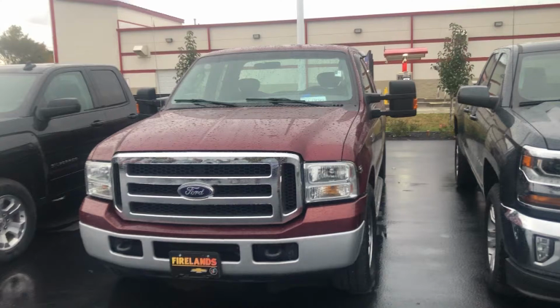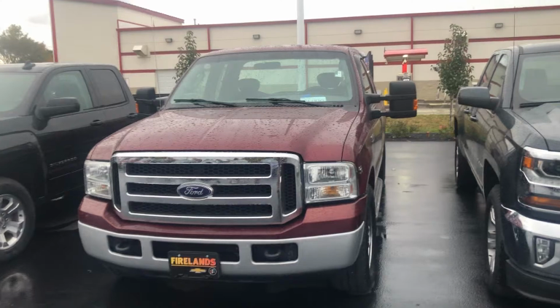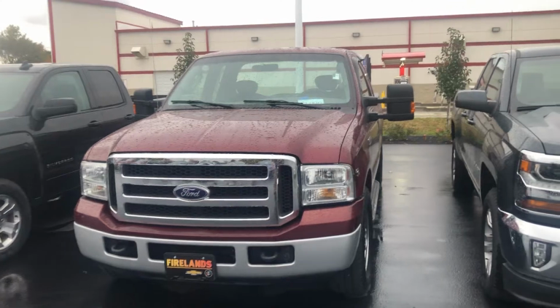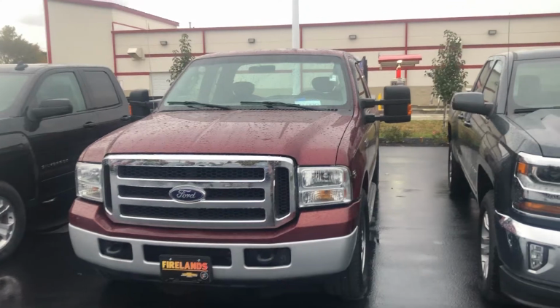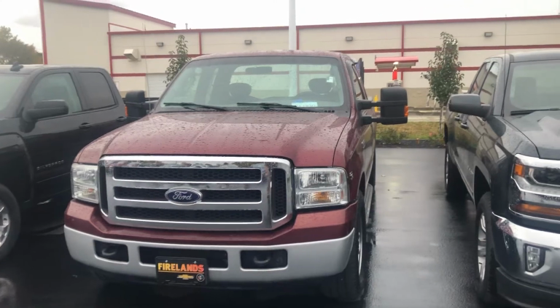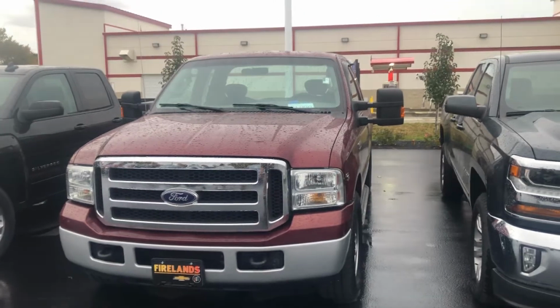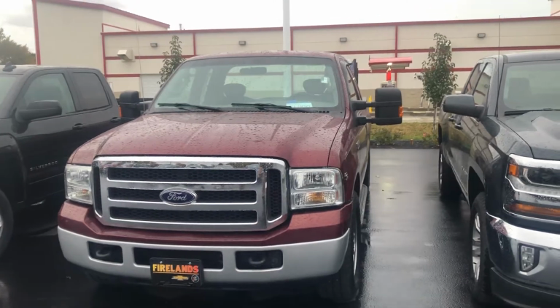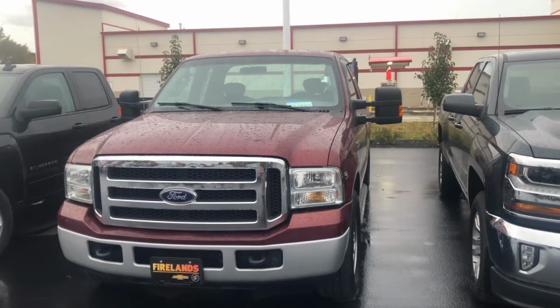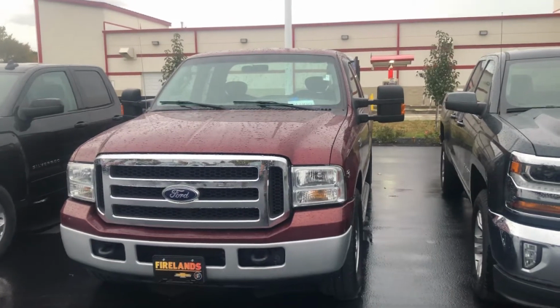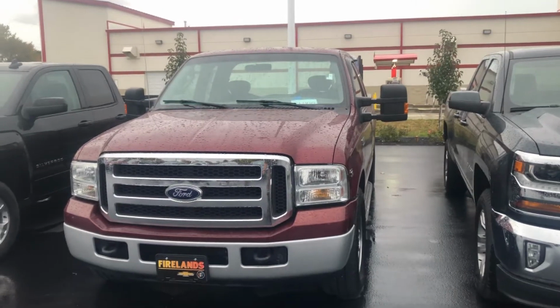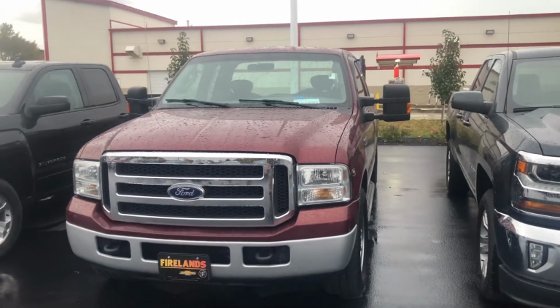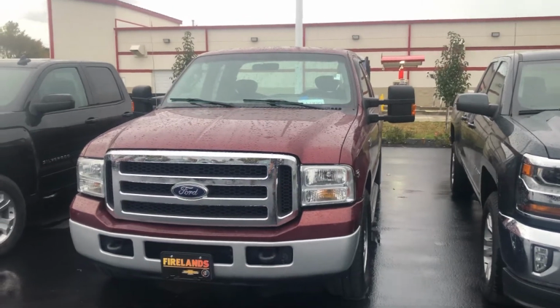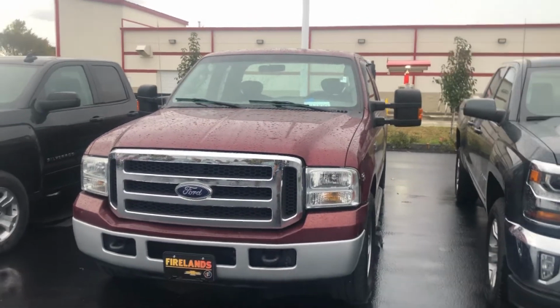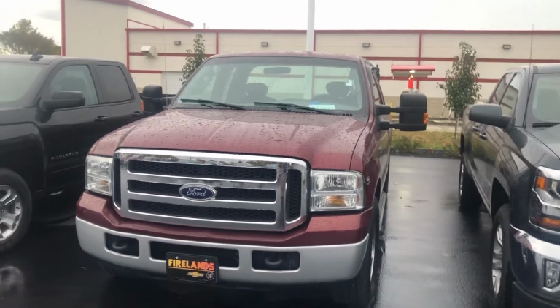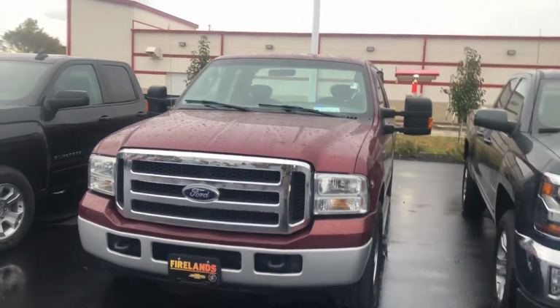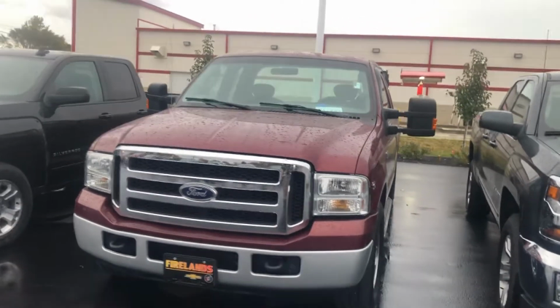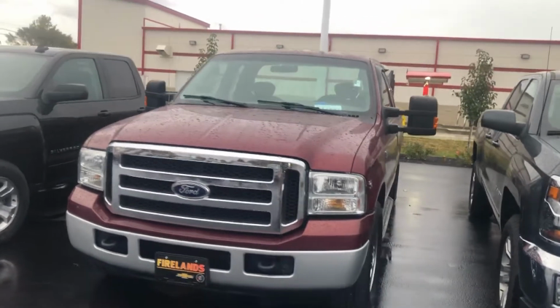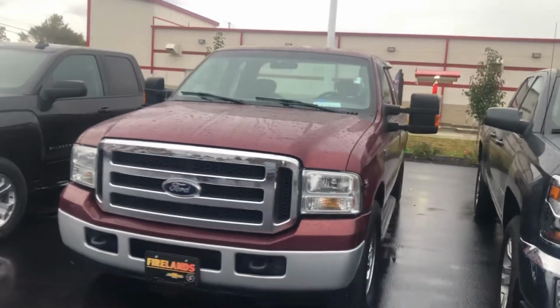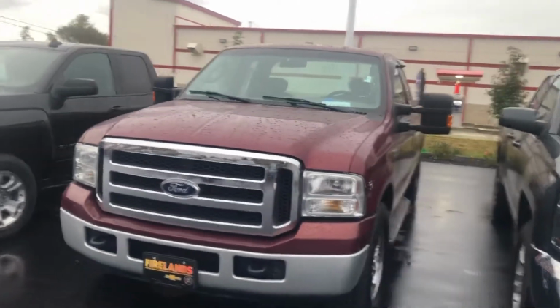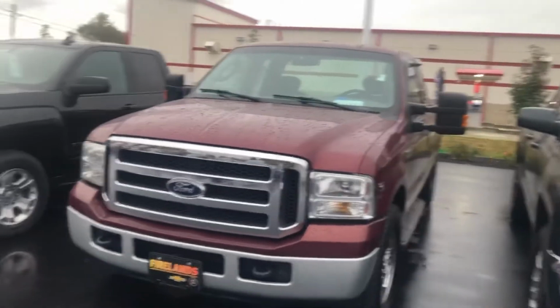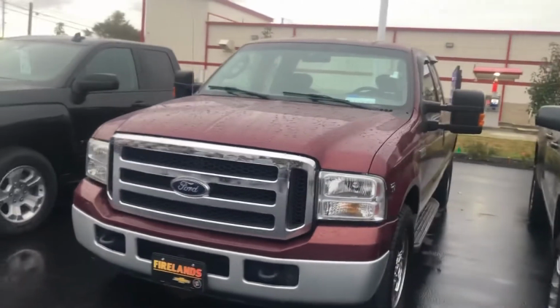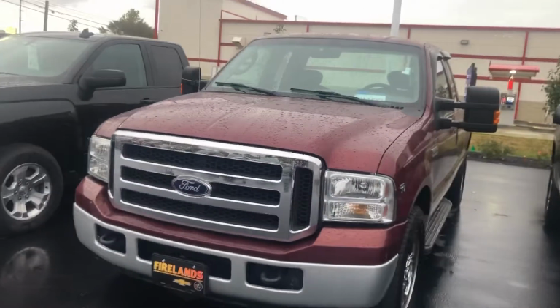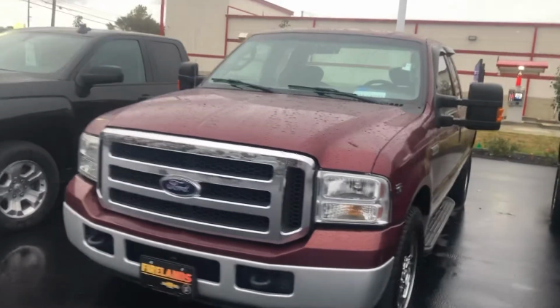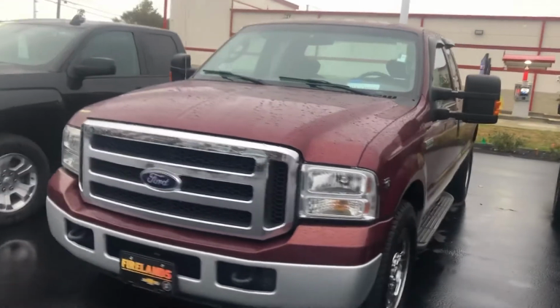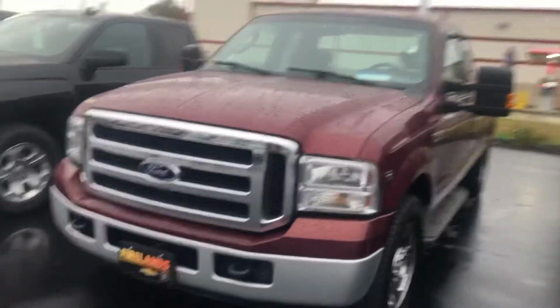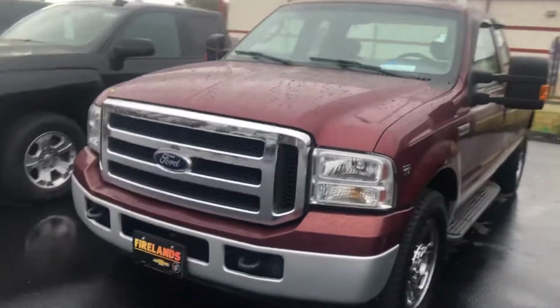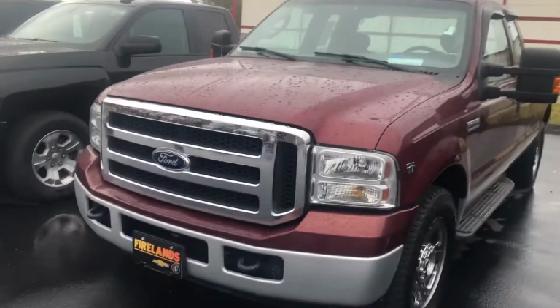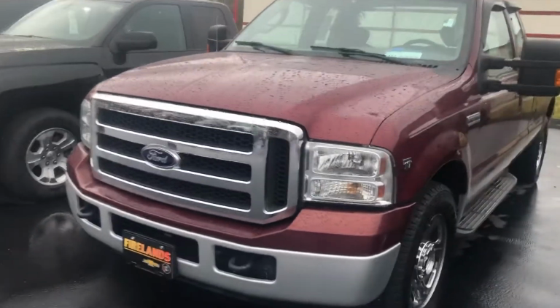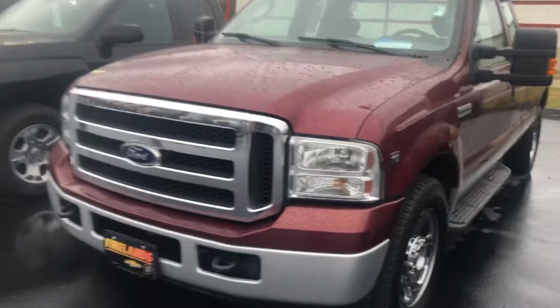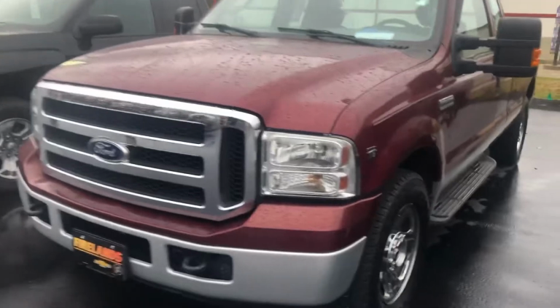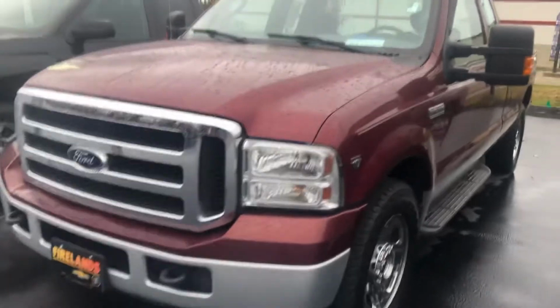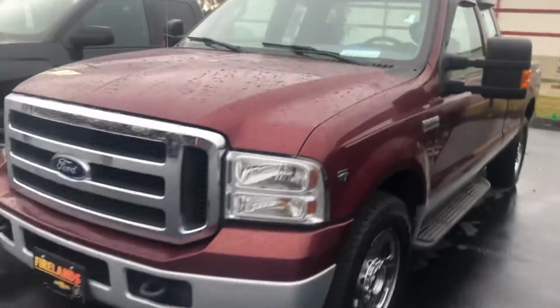Hi Mr. Maiden, this is Jeff Hayes of Fireland Chevrolet Buick. This is the Ford F-350 that we've been talking about.